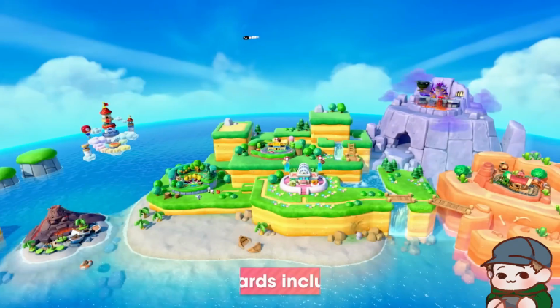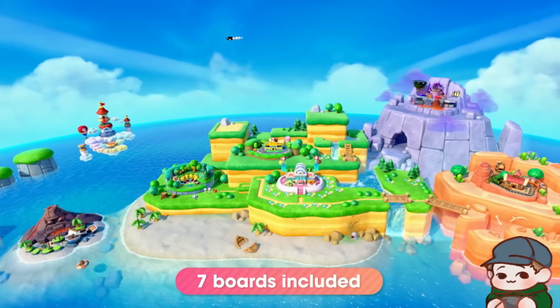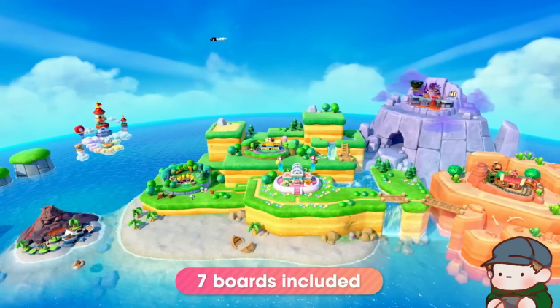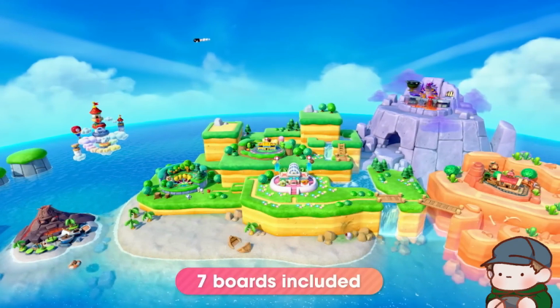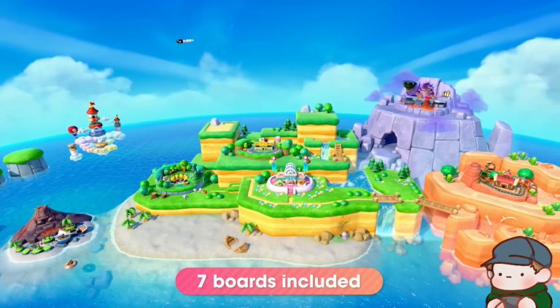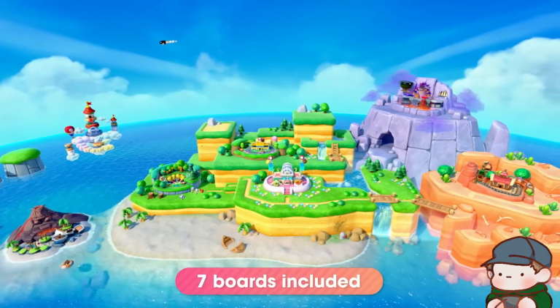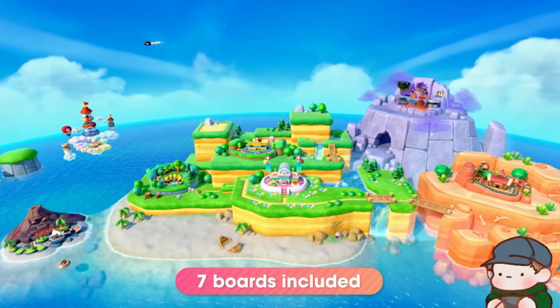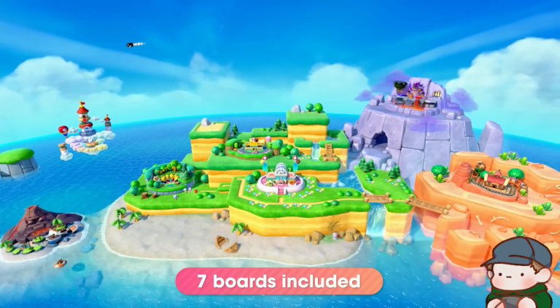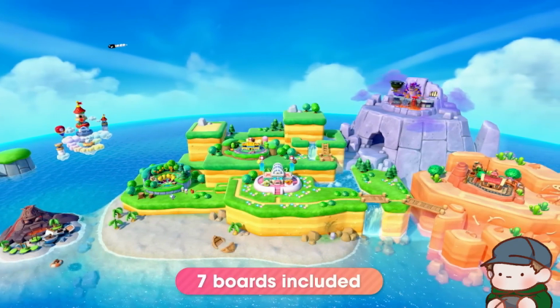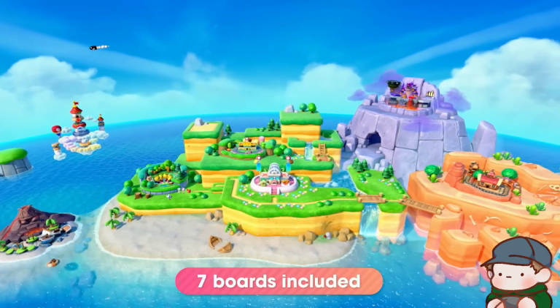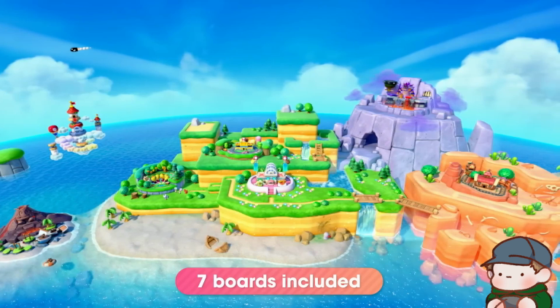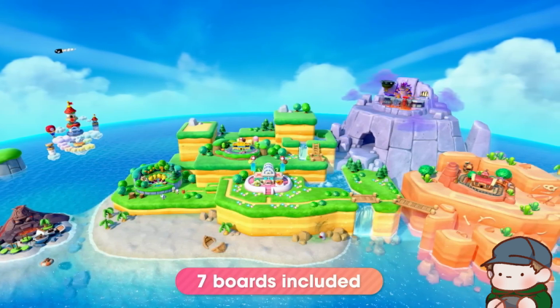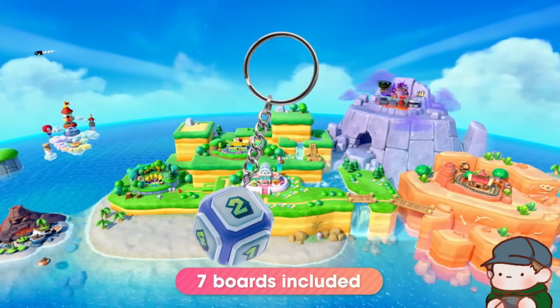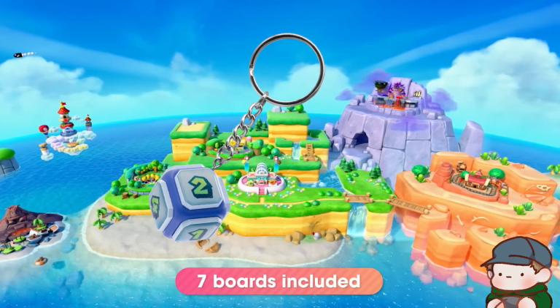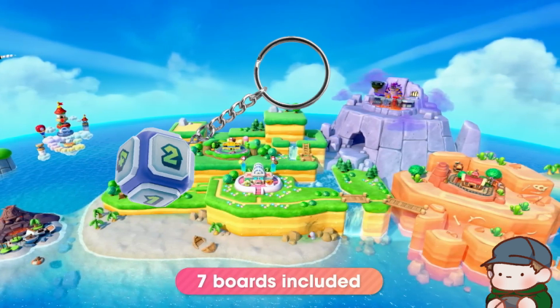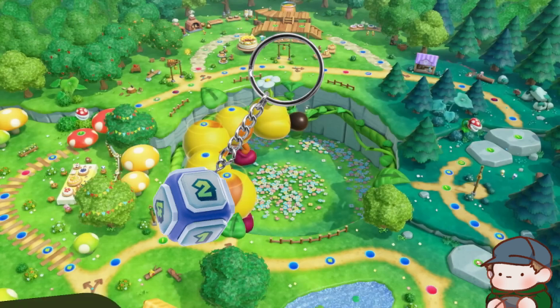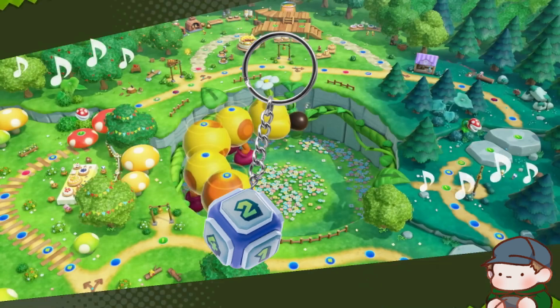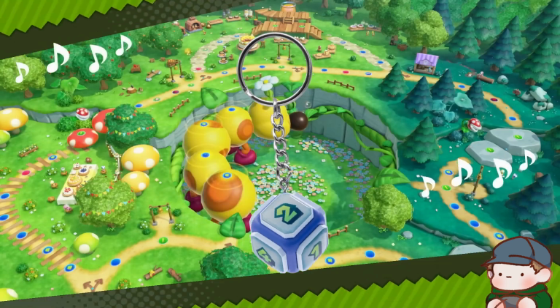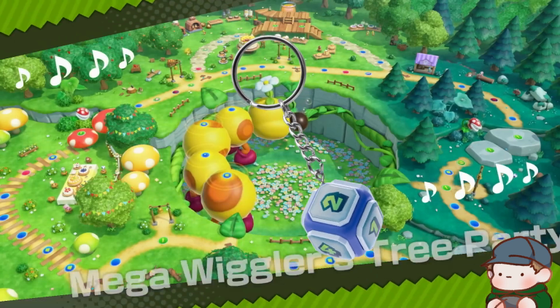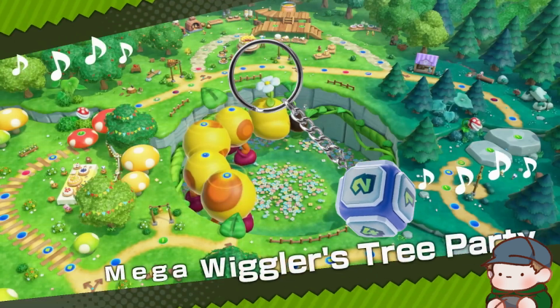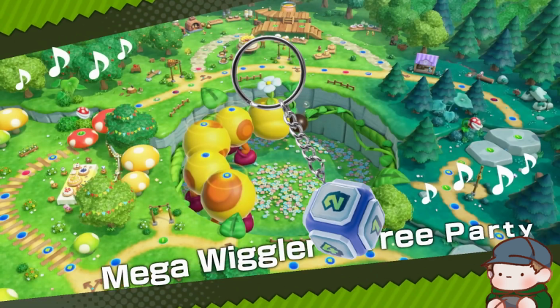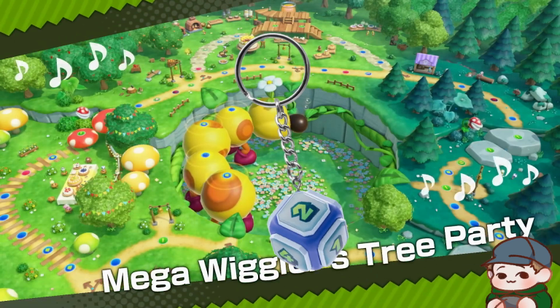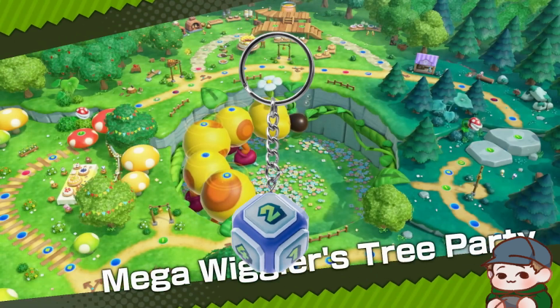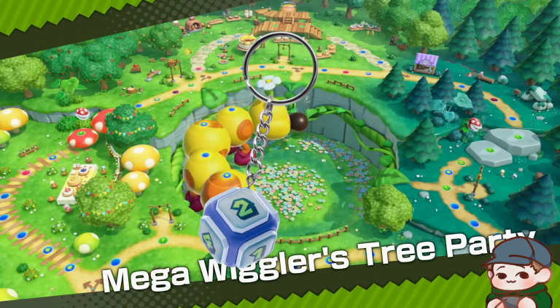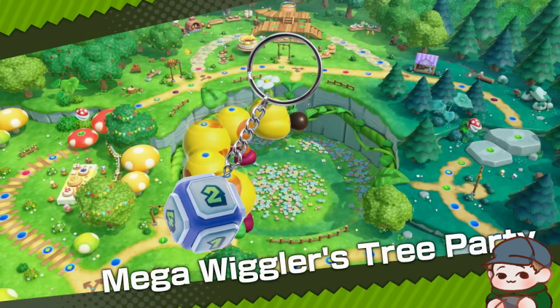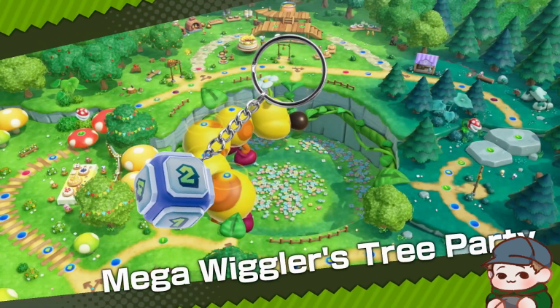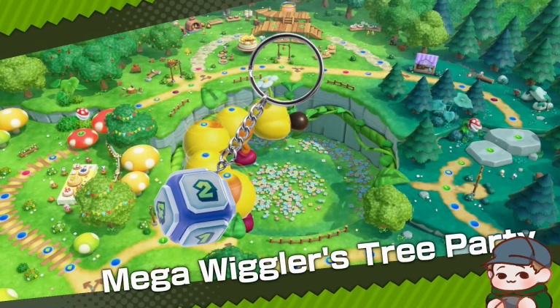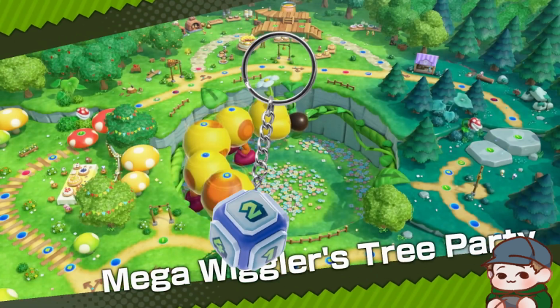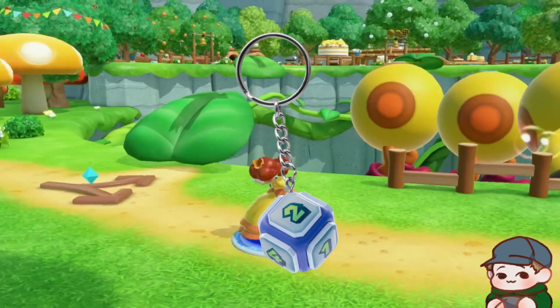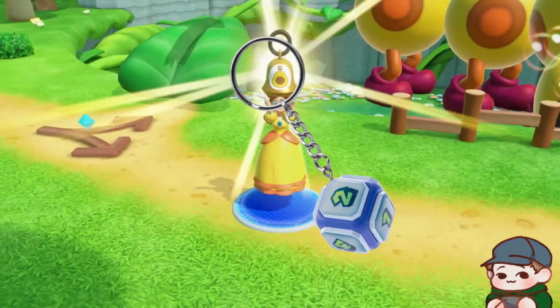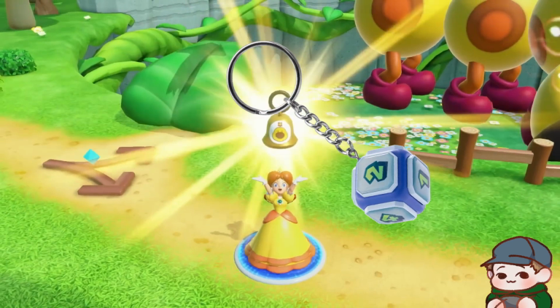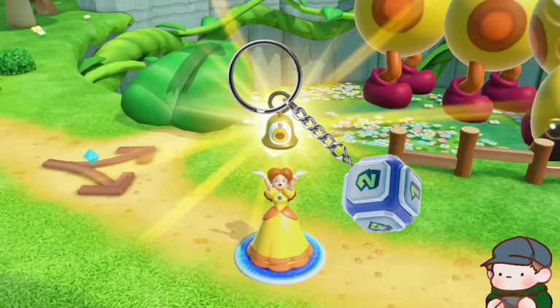And lastly, over at GameStop, they have a keychain of a dice block. It's perfect to dump in your junk jar and forget all about.